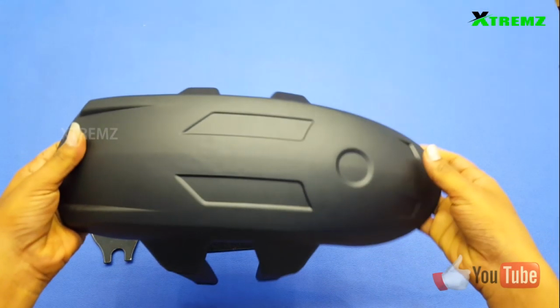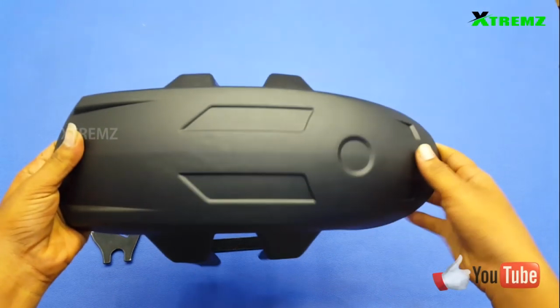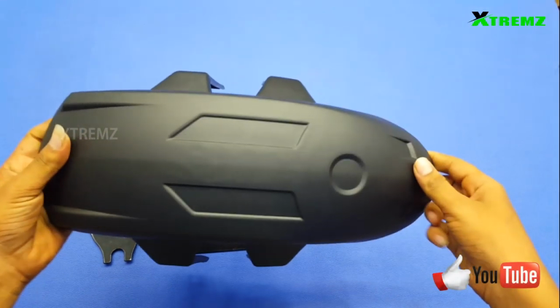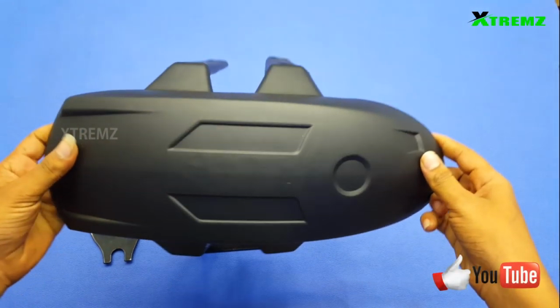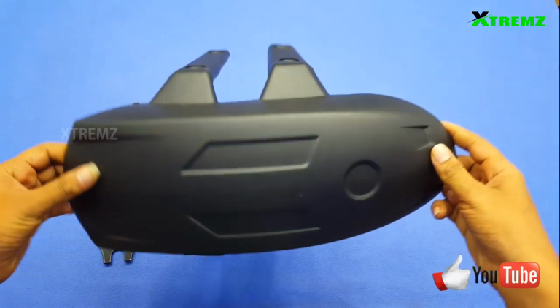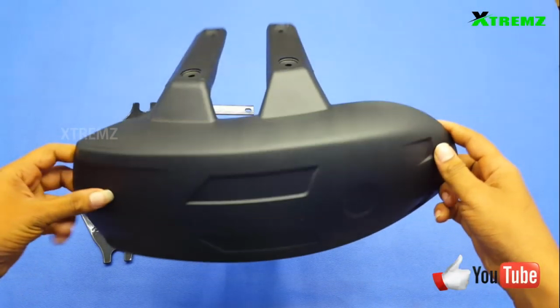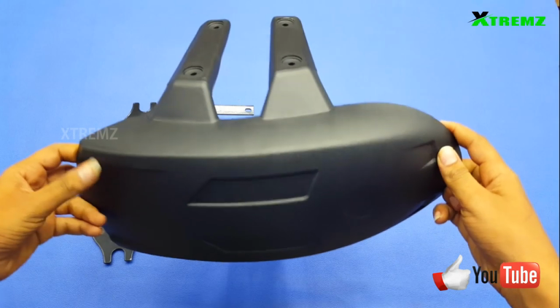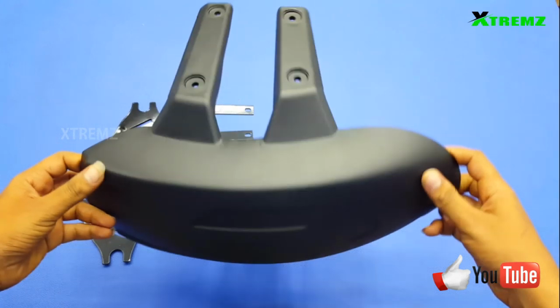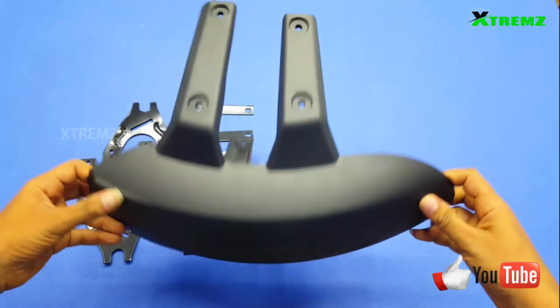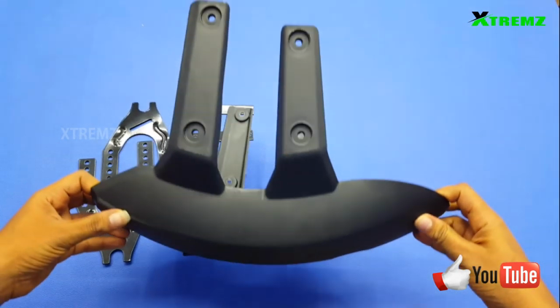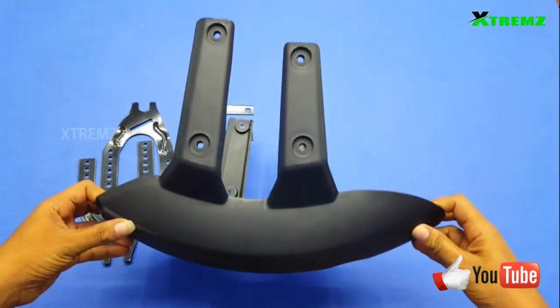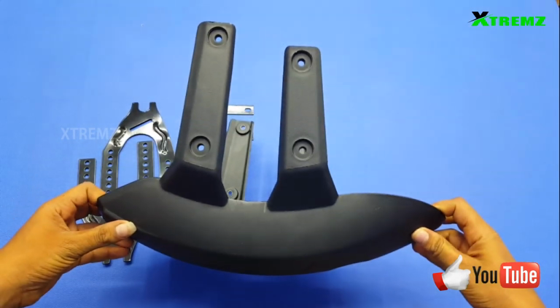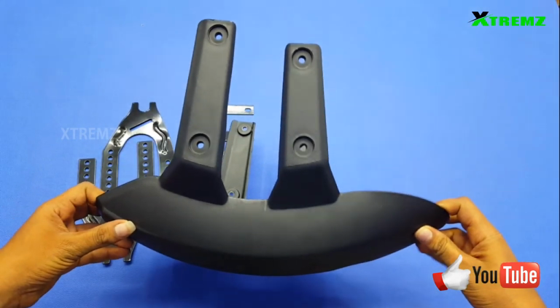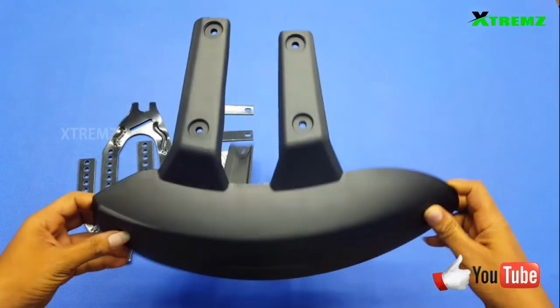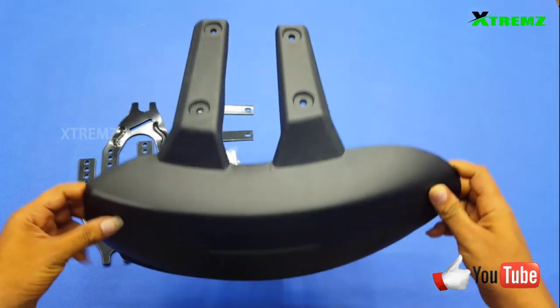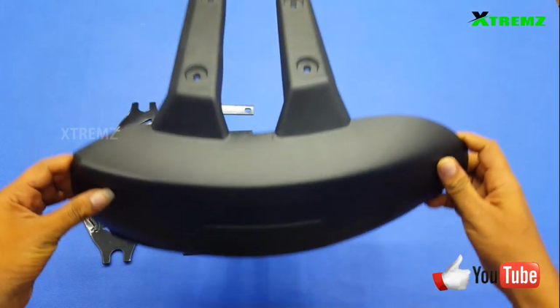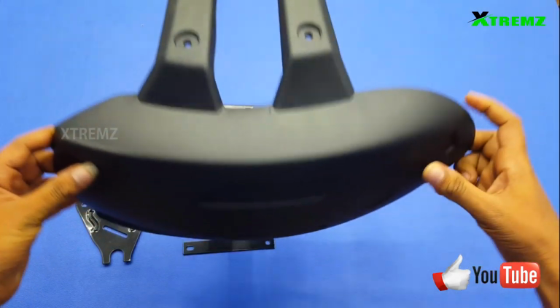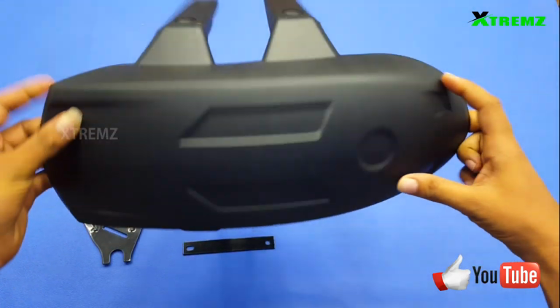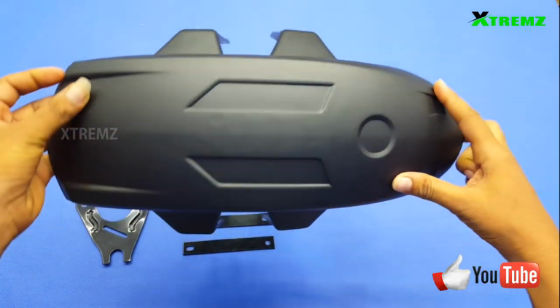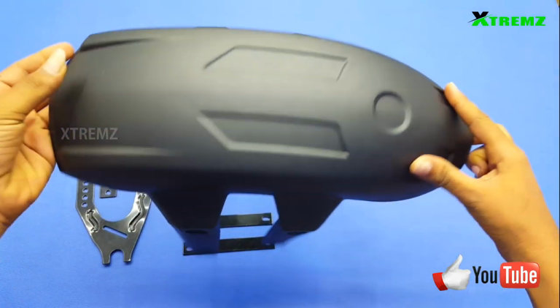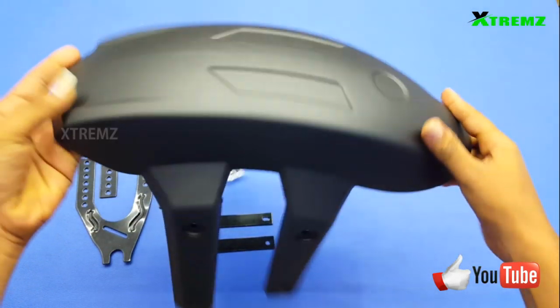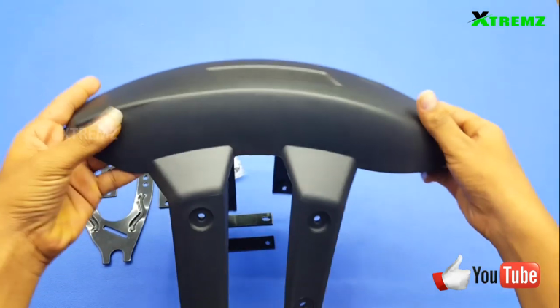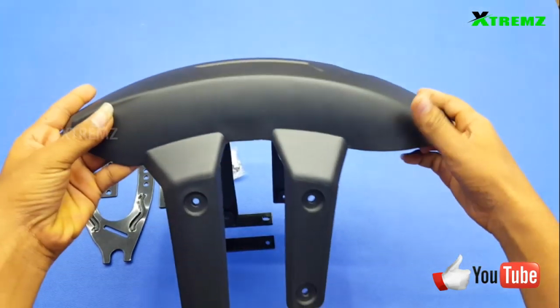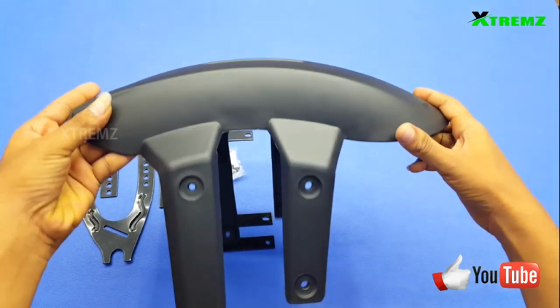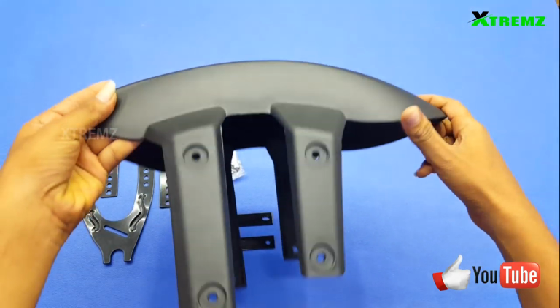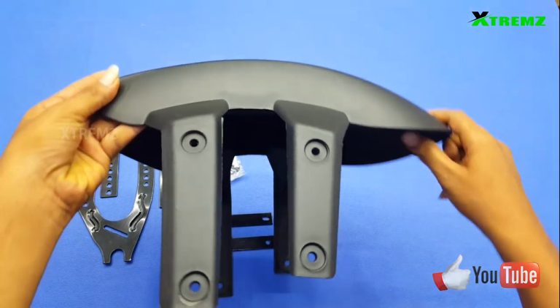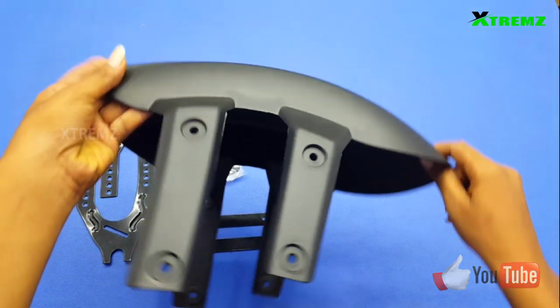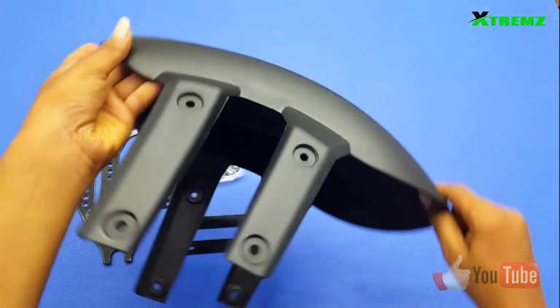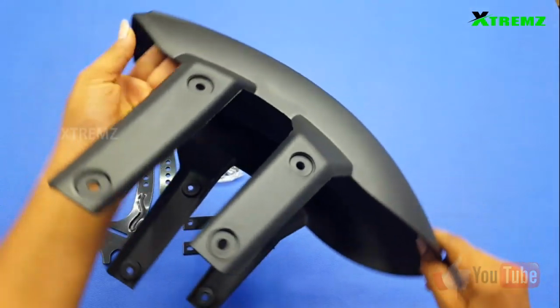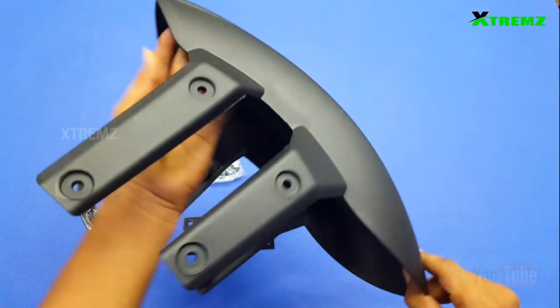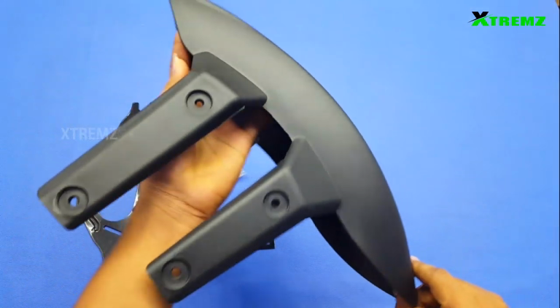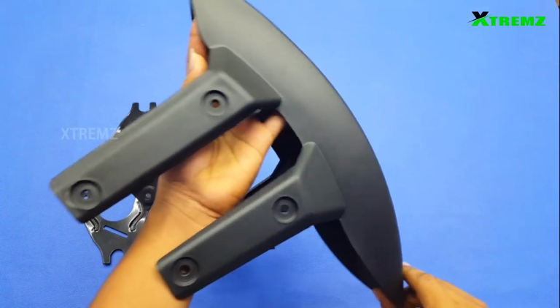You can fit it in the middle of the bike. You can fit it on the rear tire.